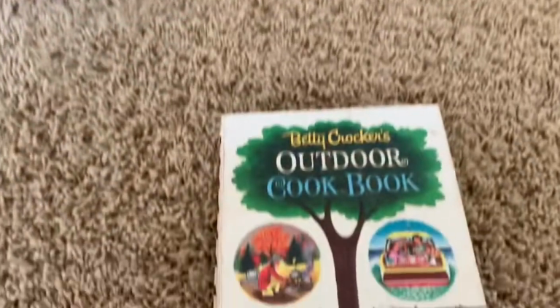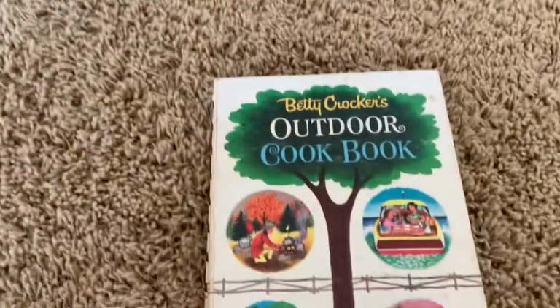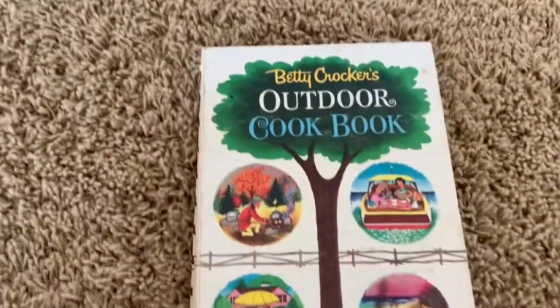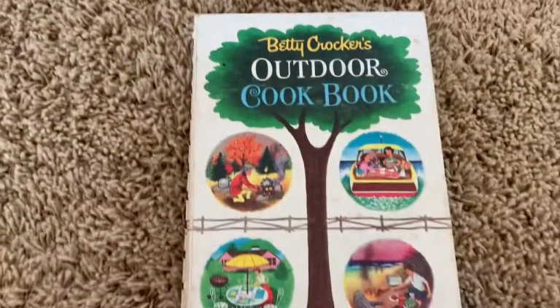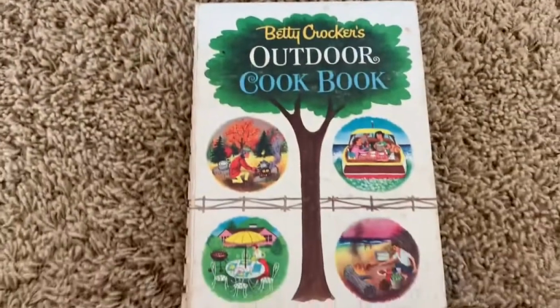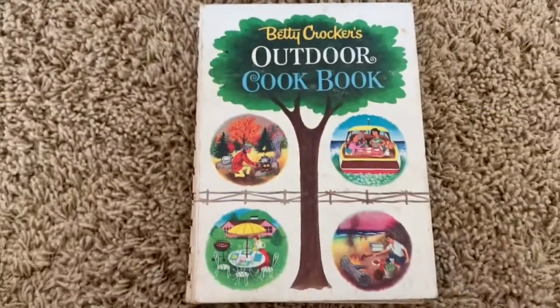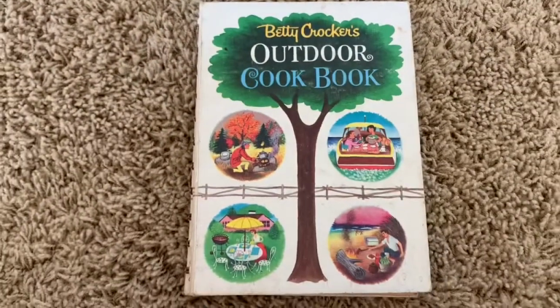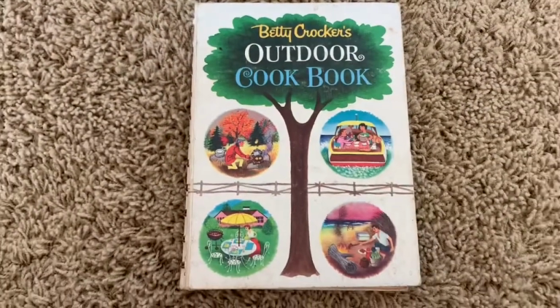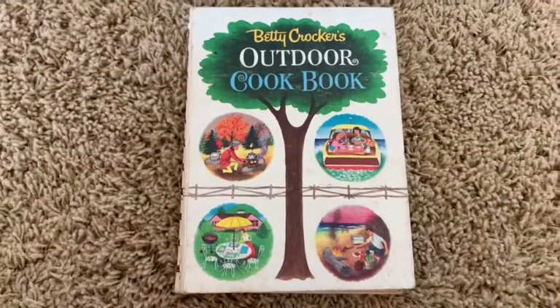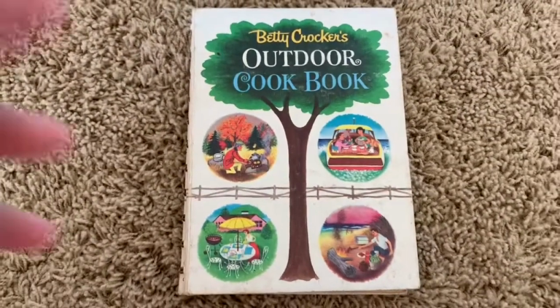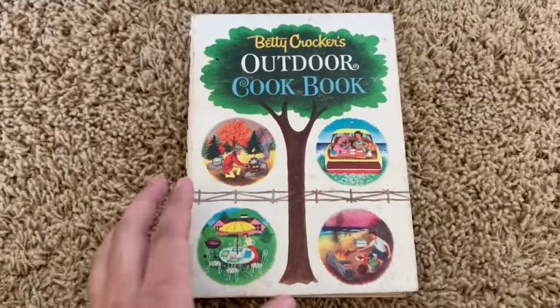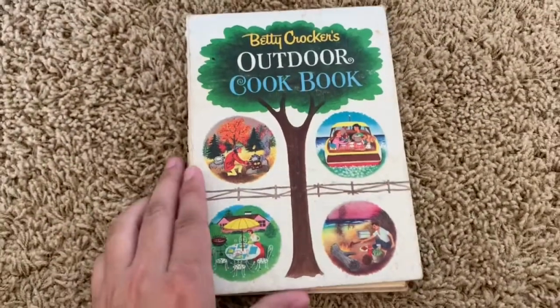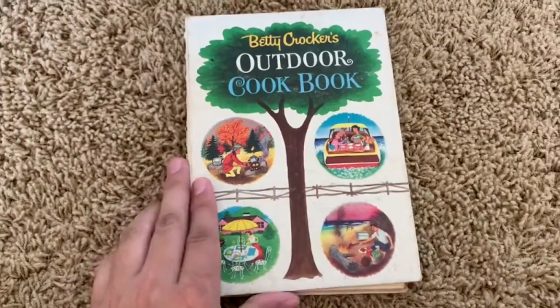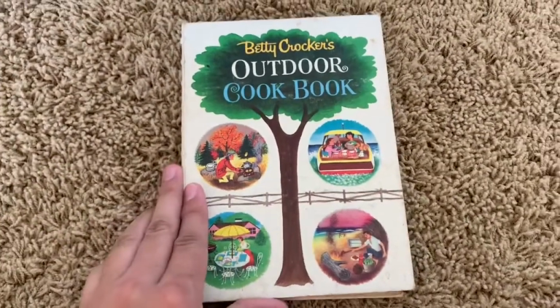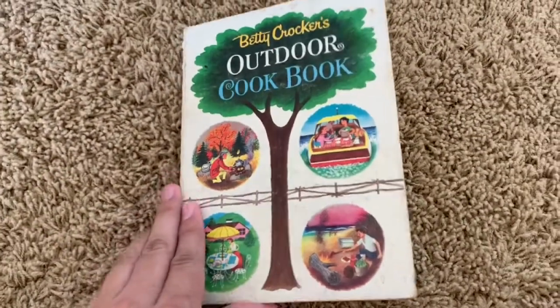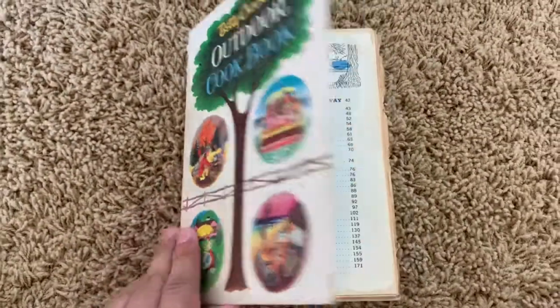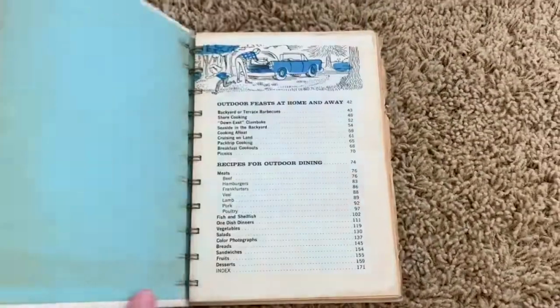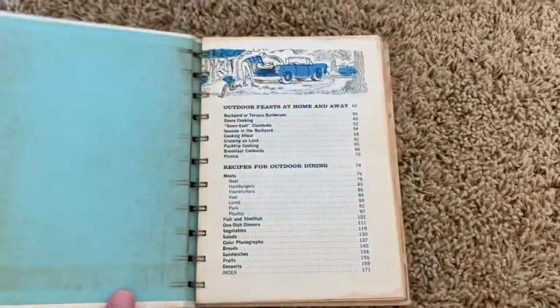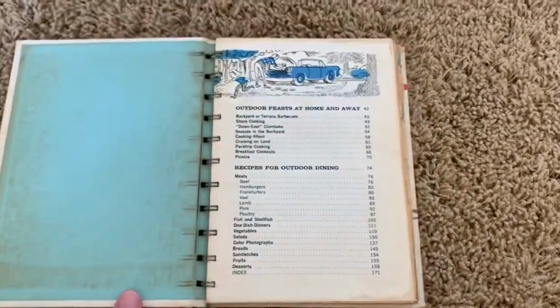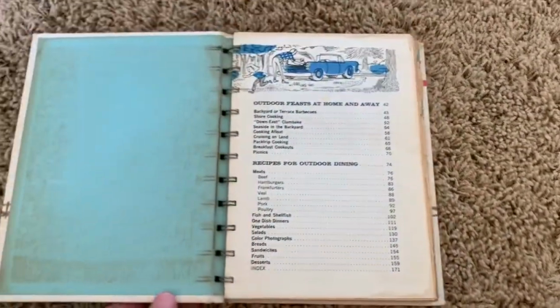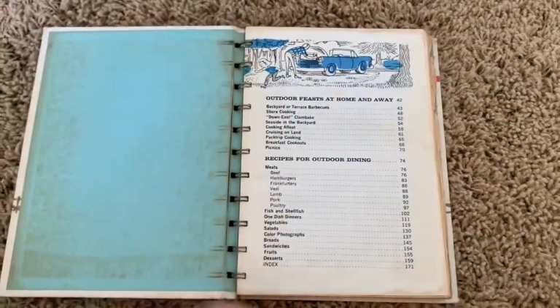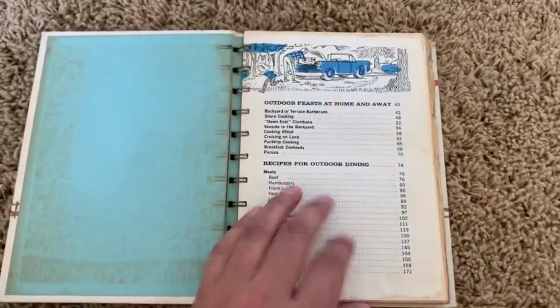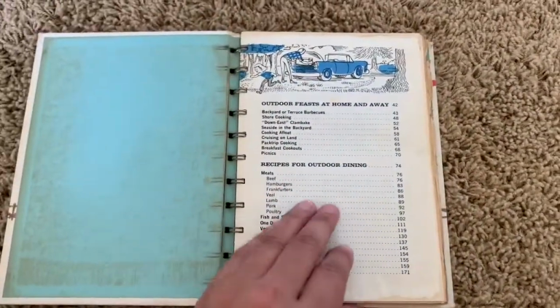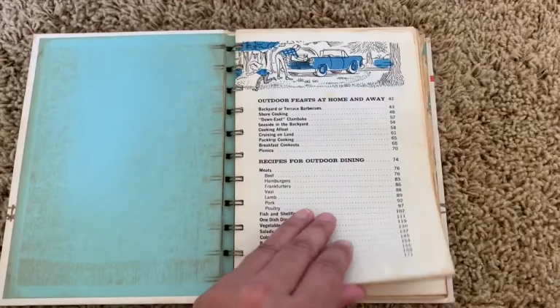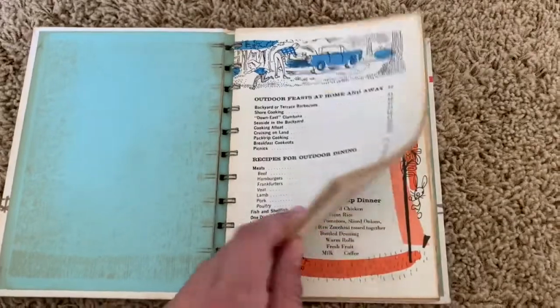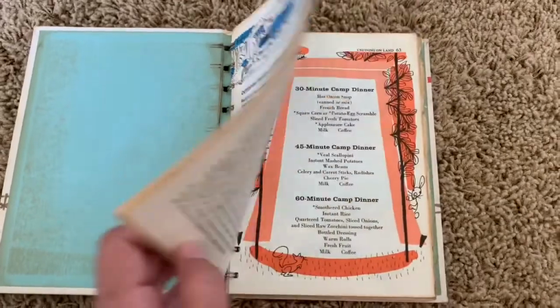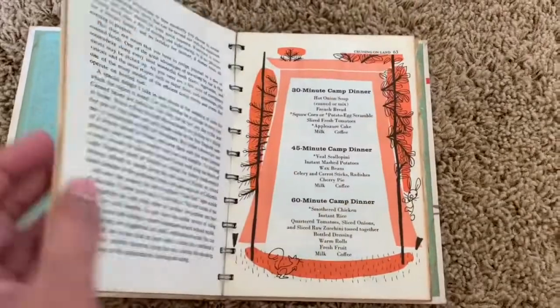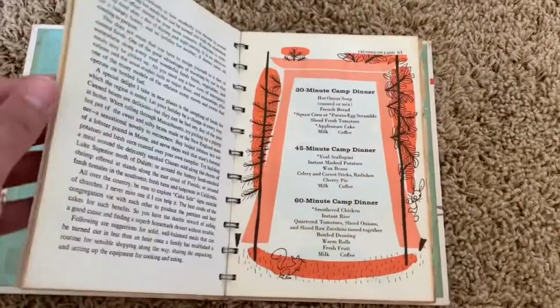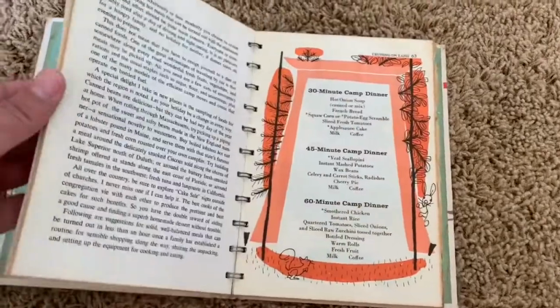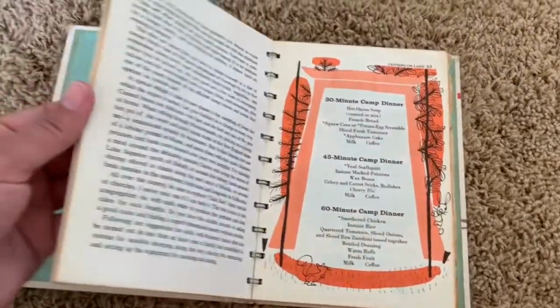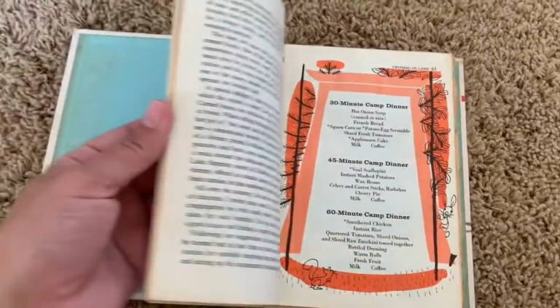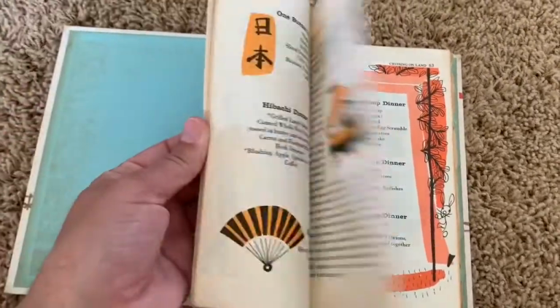This is also going to go in my Etsy shop. It is a Betty Crocker outdoor cookbook from about 1961.